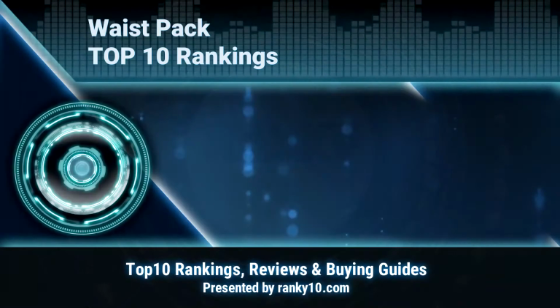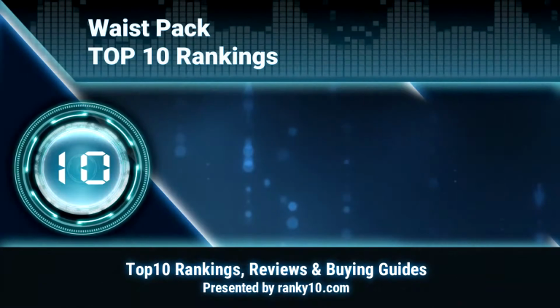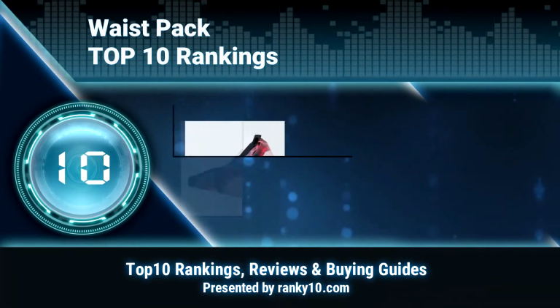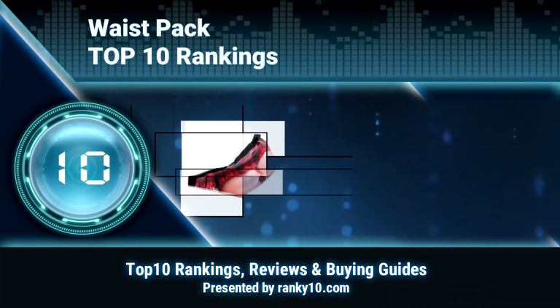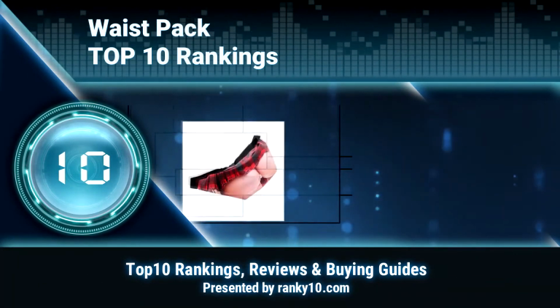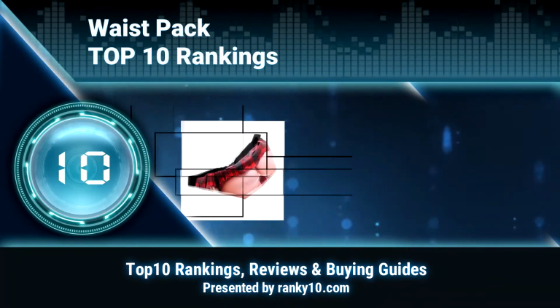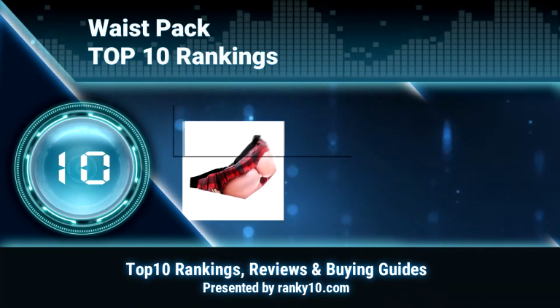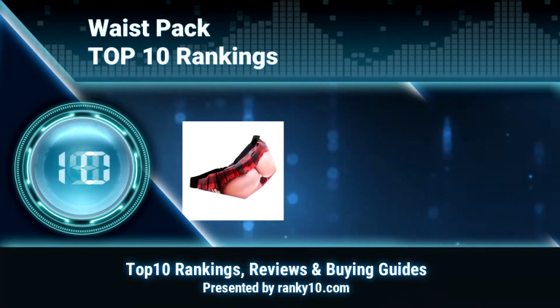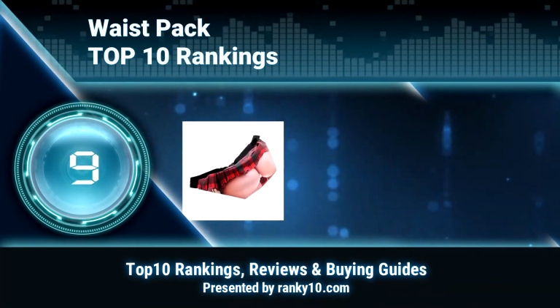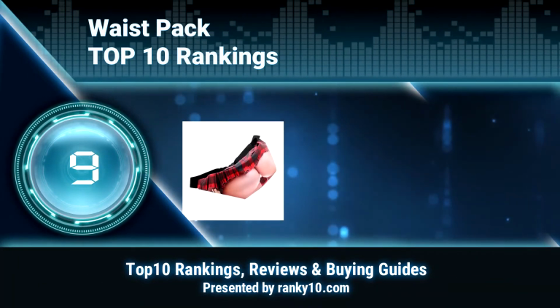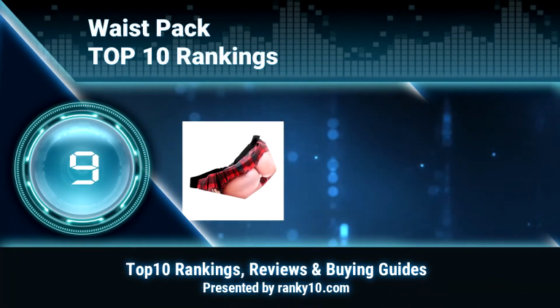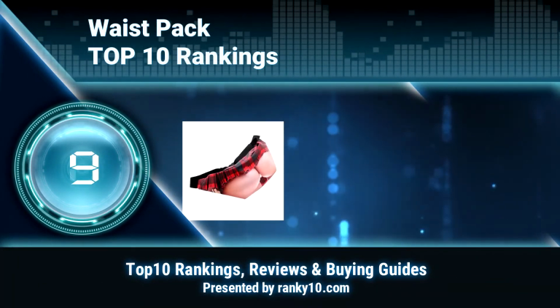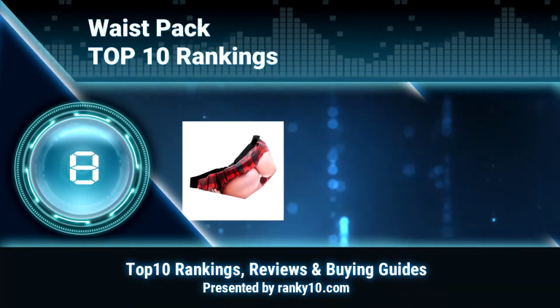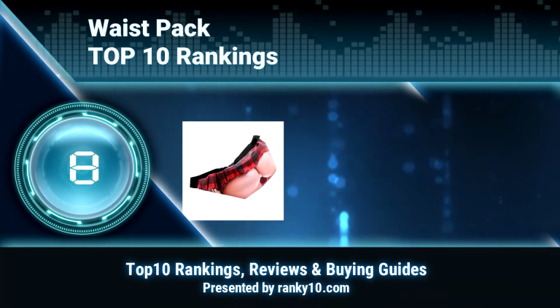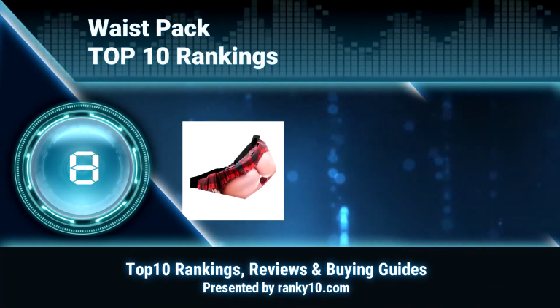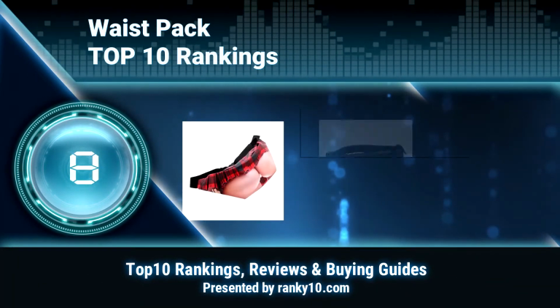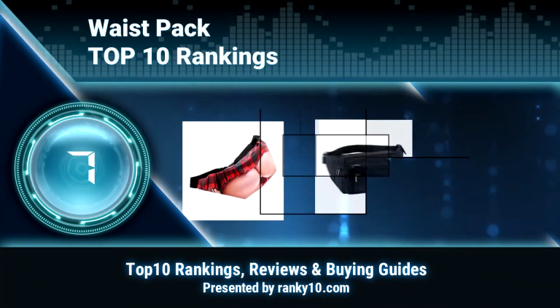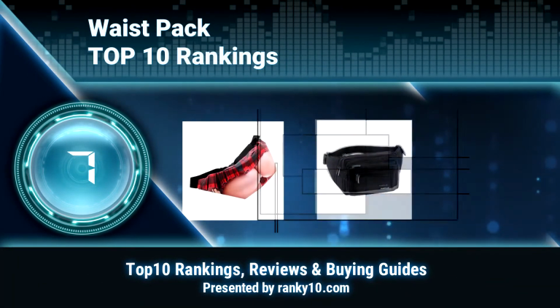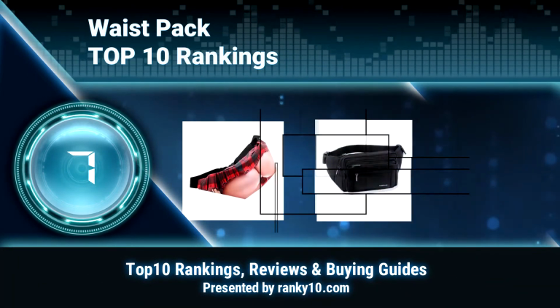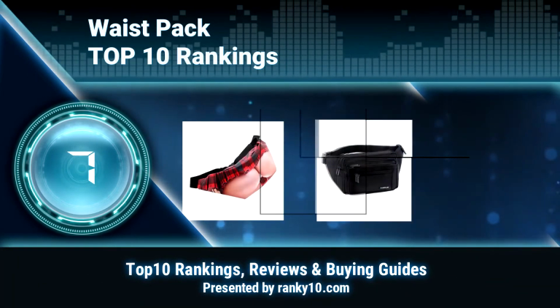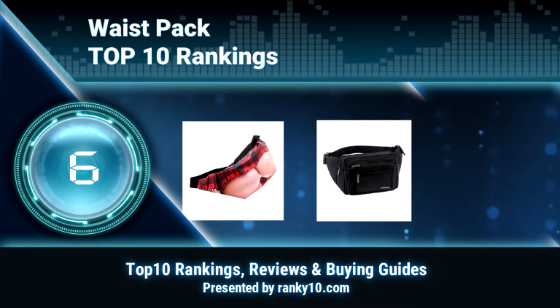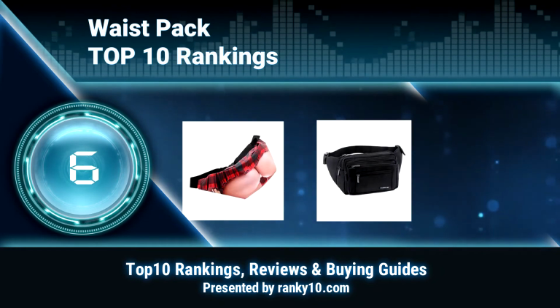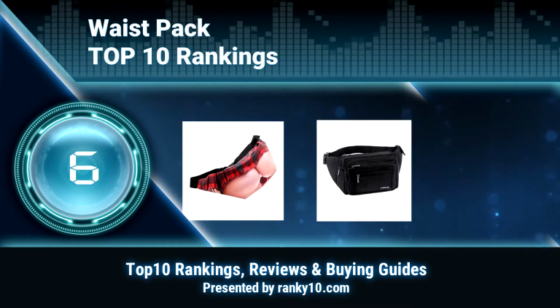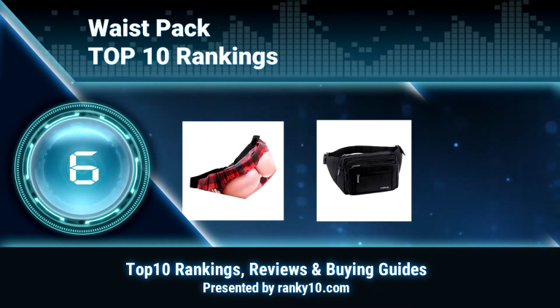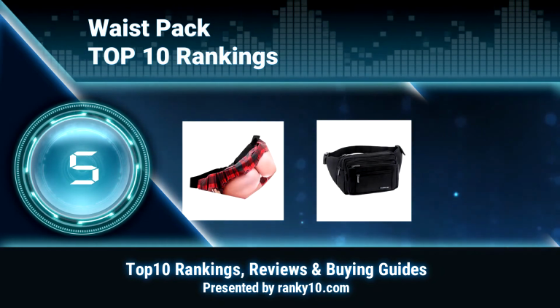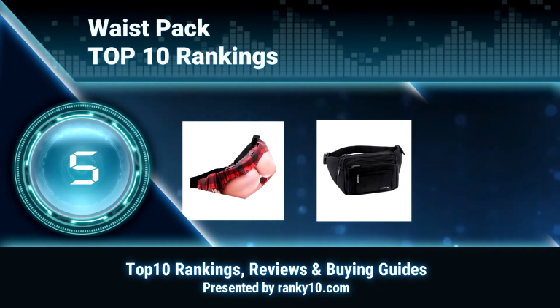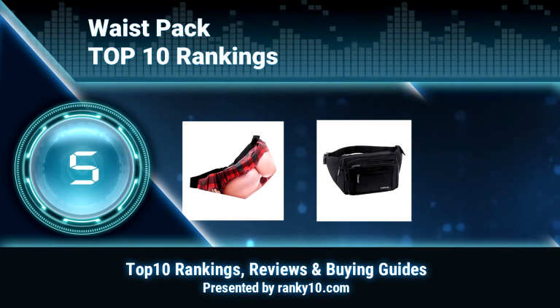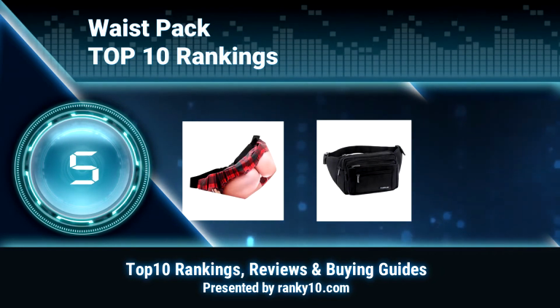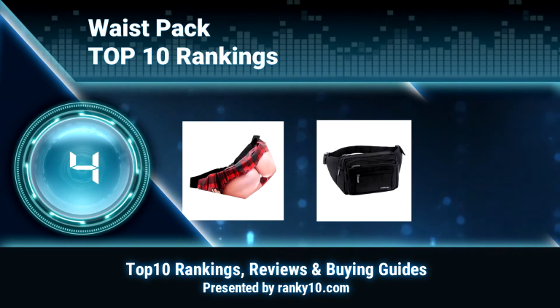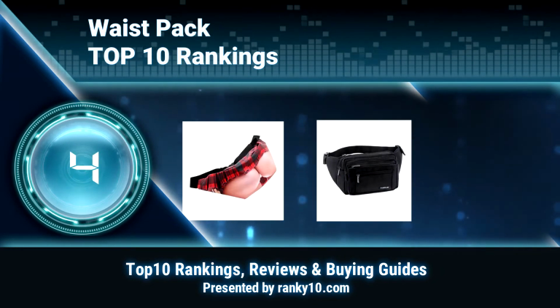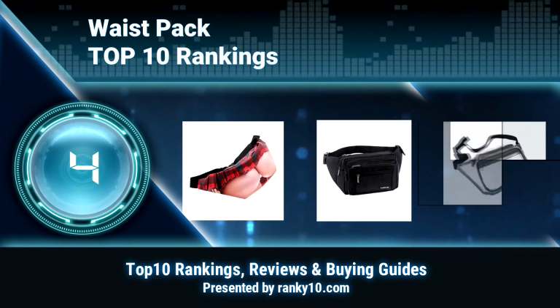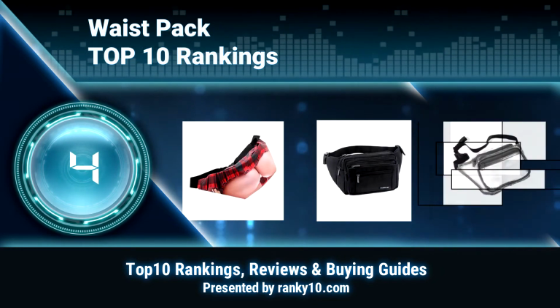Welcome to Ranky 10 Video Rankings. We announce the Top 10 Rankings of Waist Pack. Let's get started.